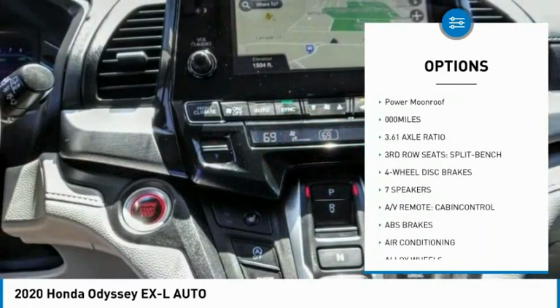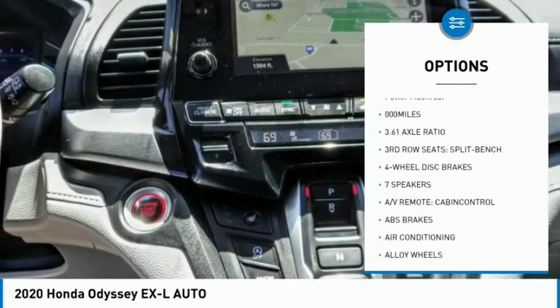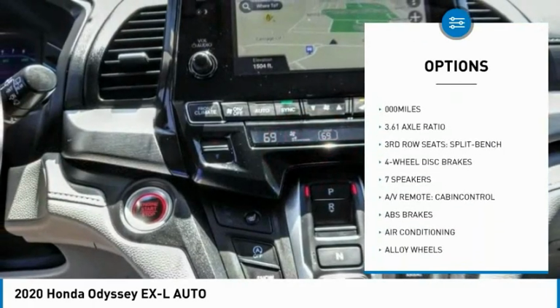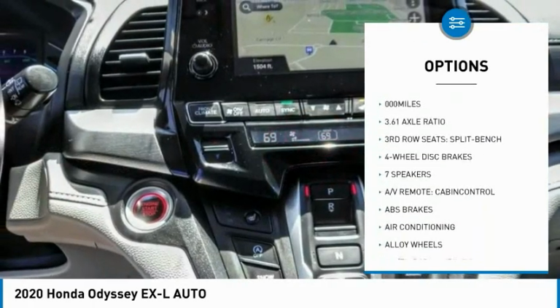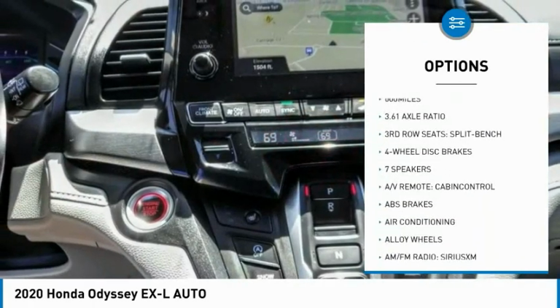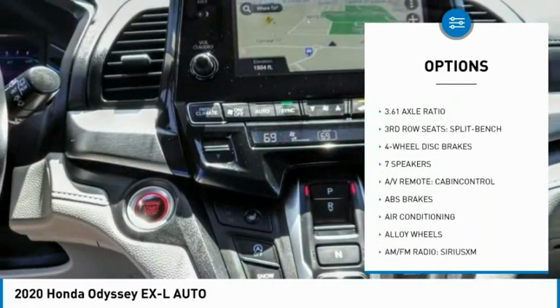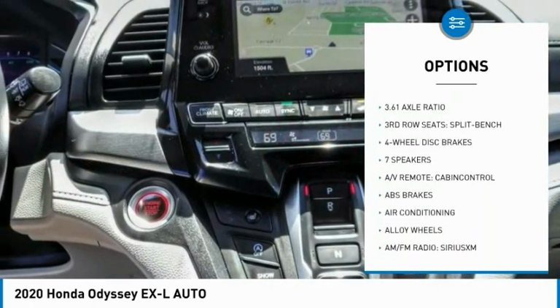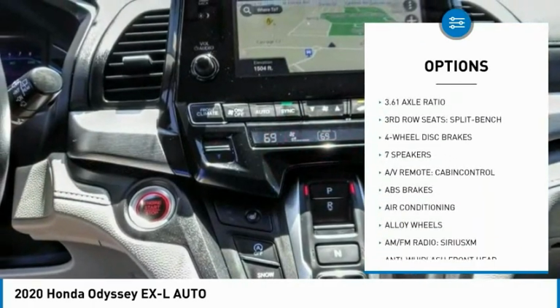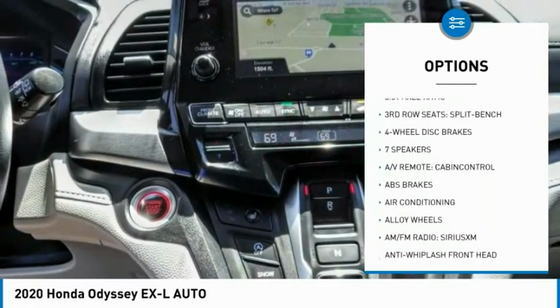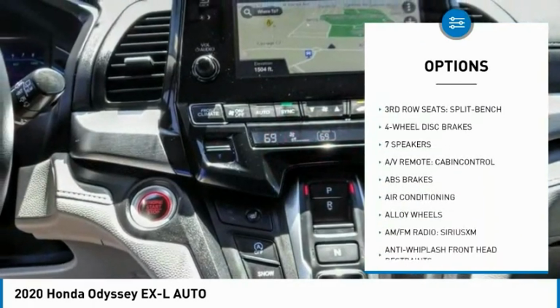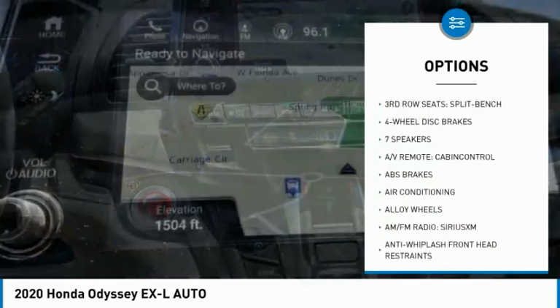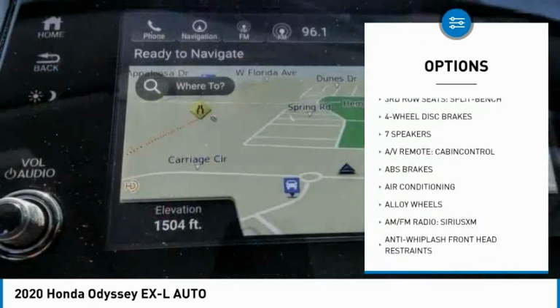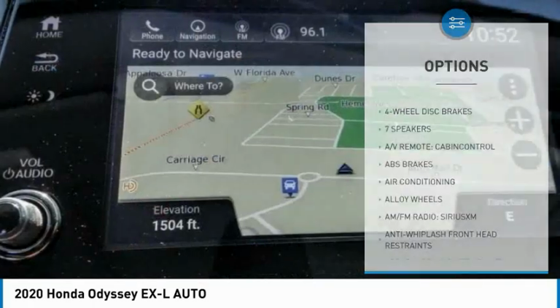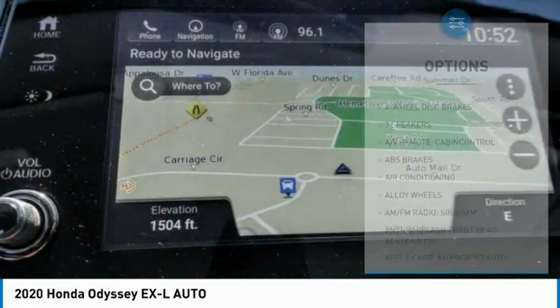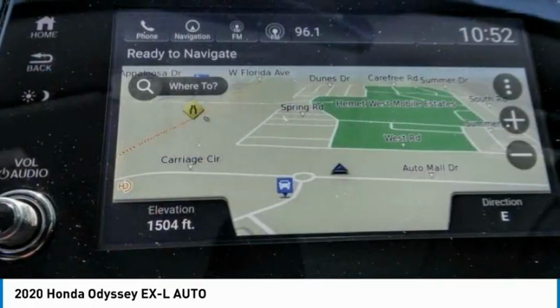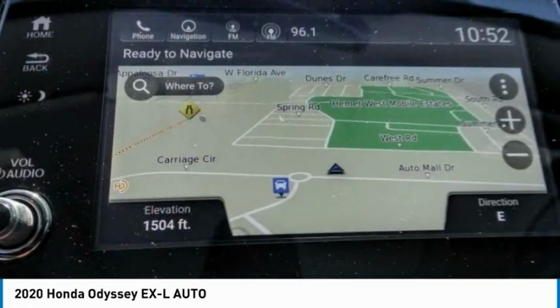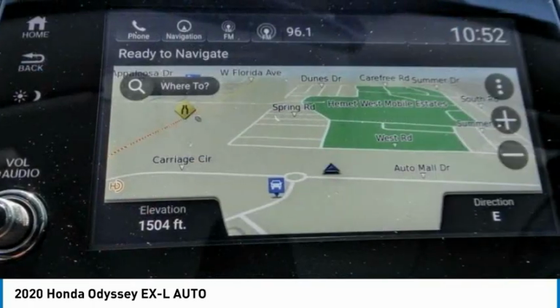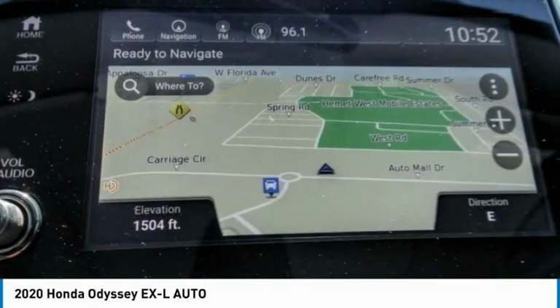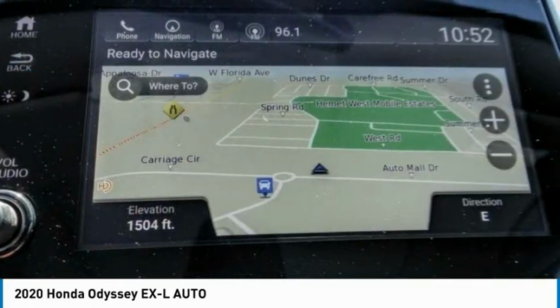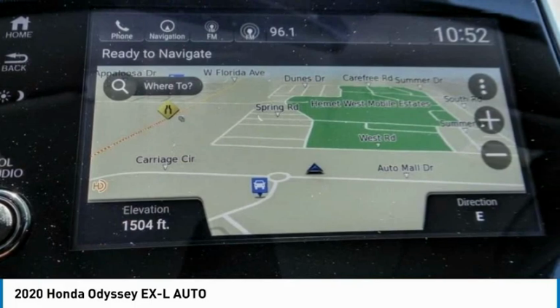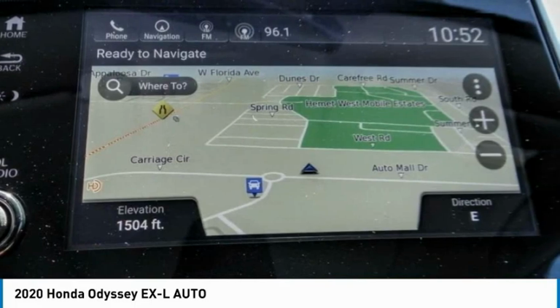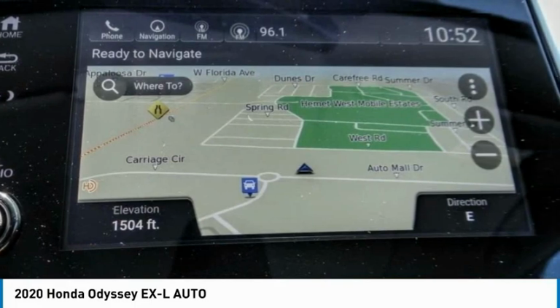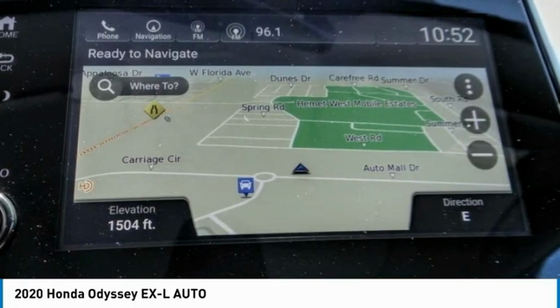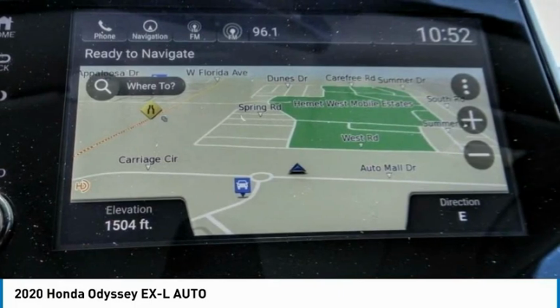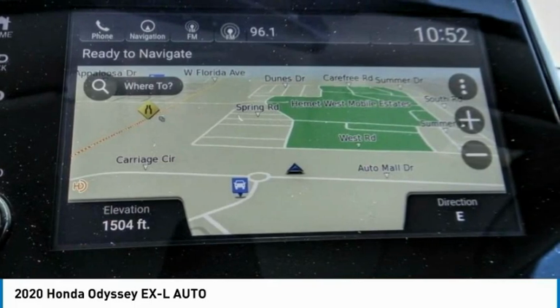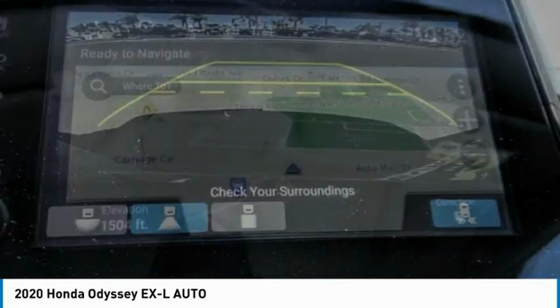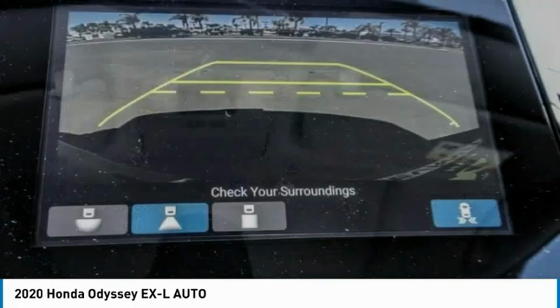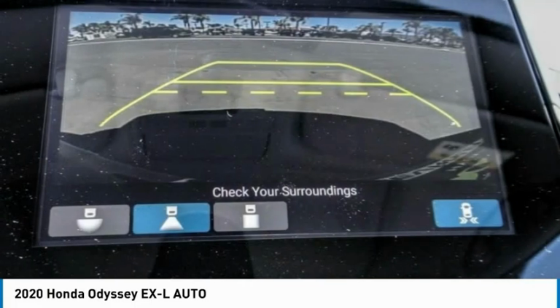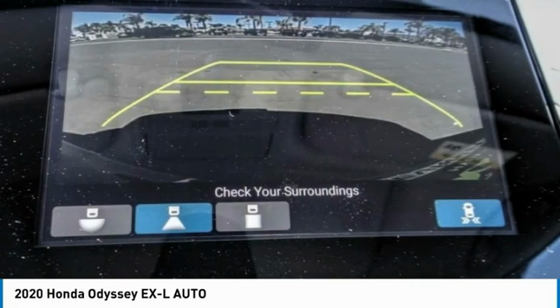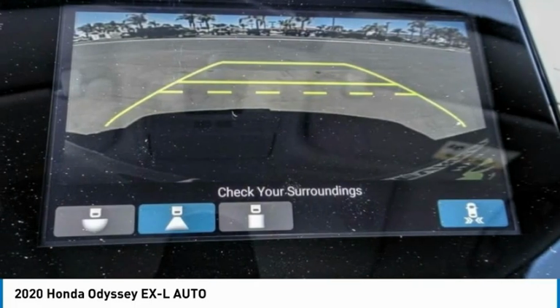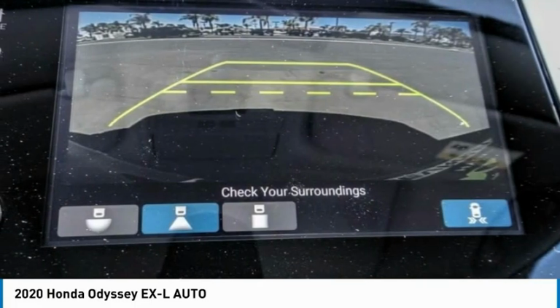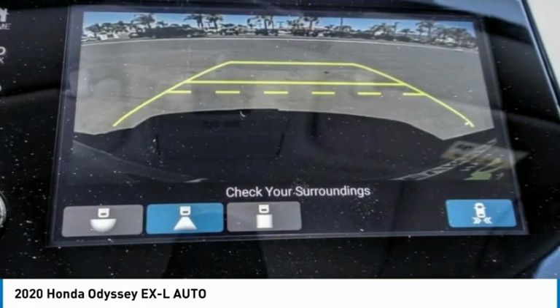Remote keyless entry, fog lights, four-wheel disc brakes, speed control, and power moonroof.